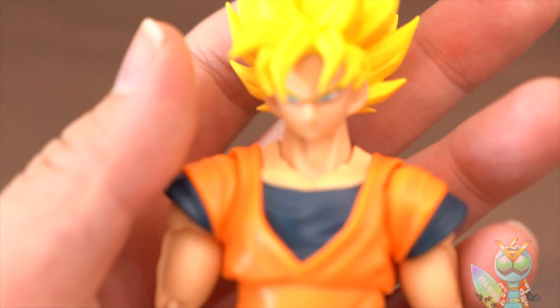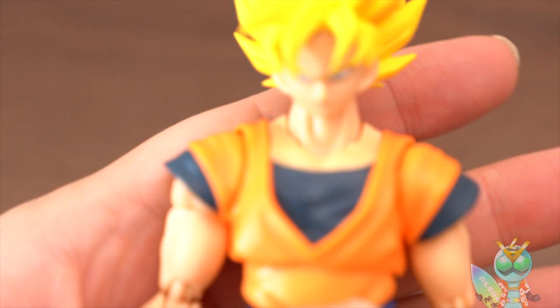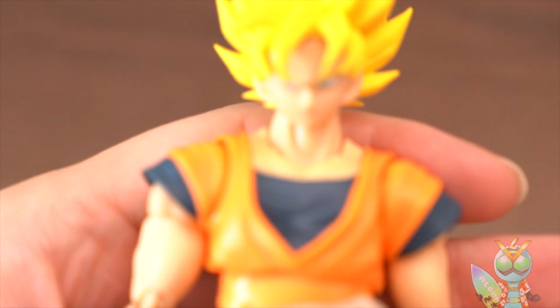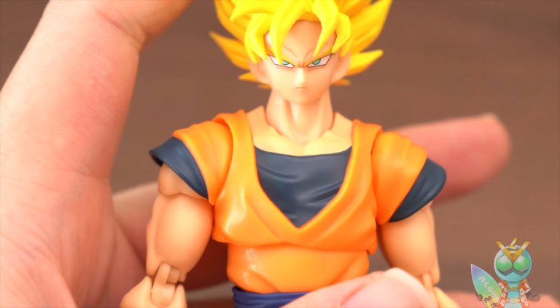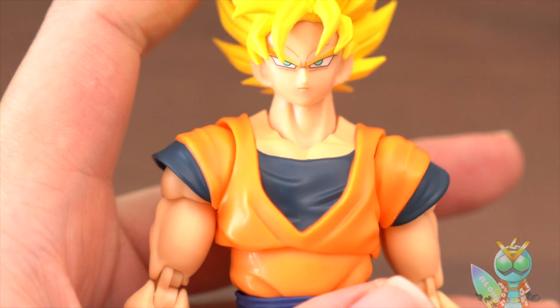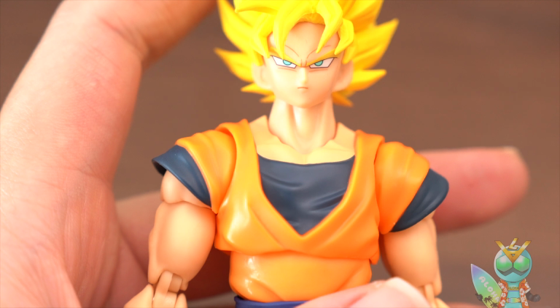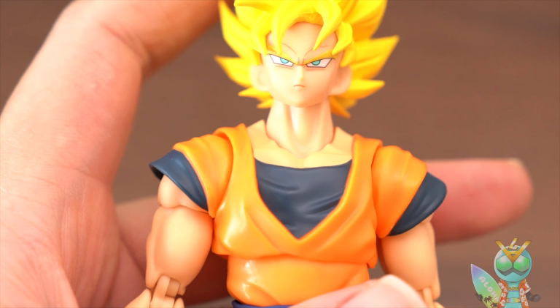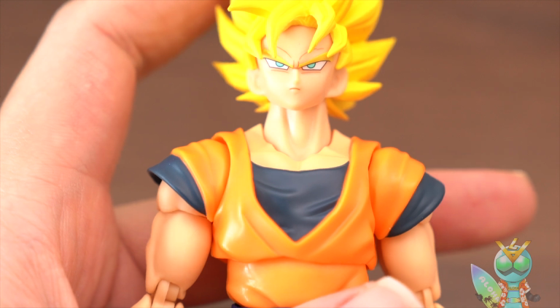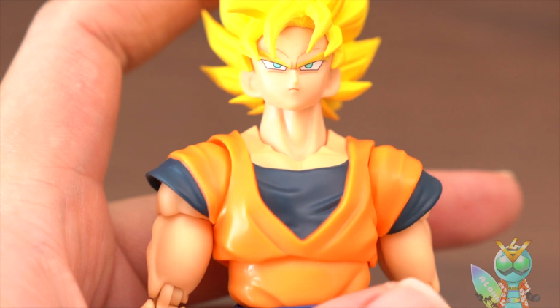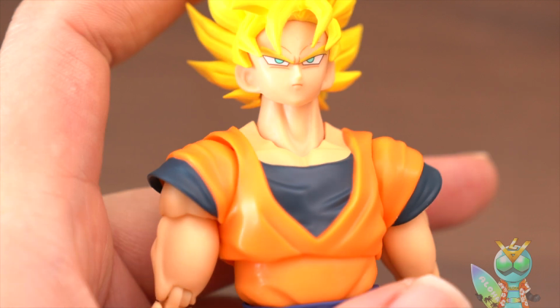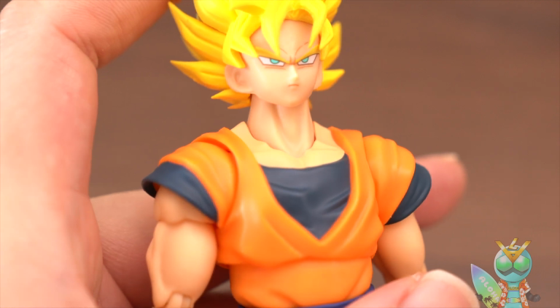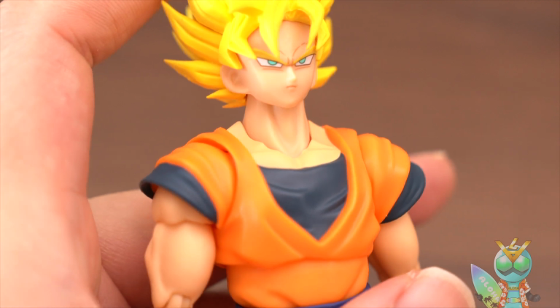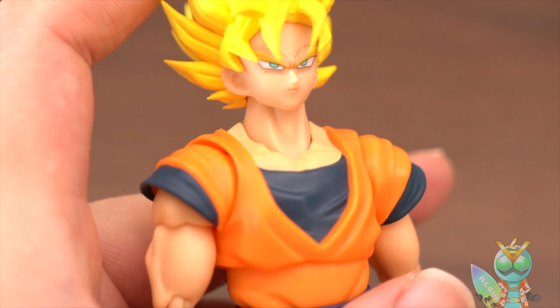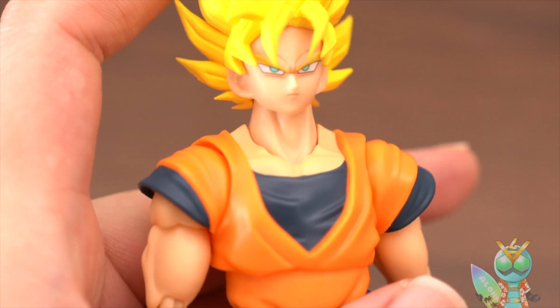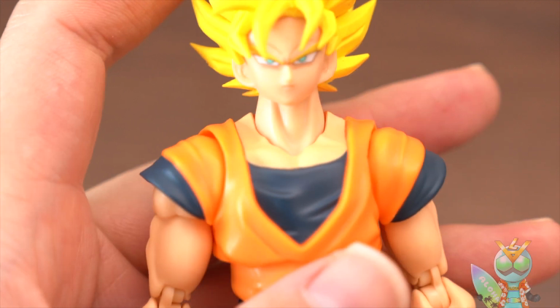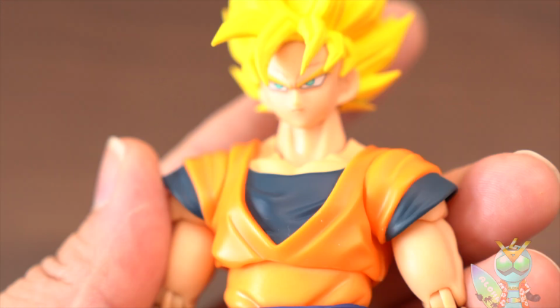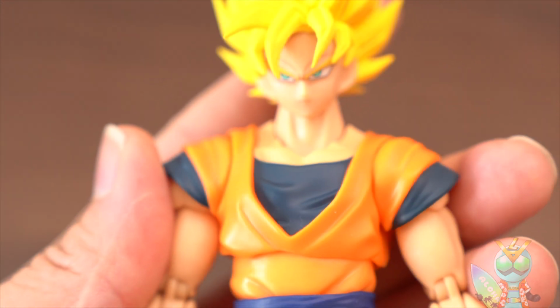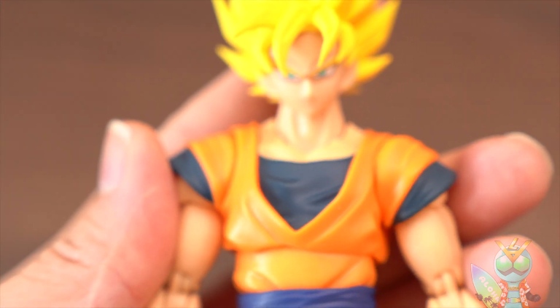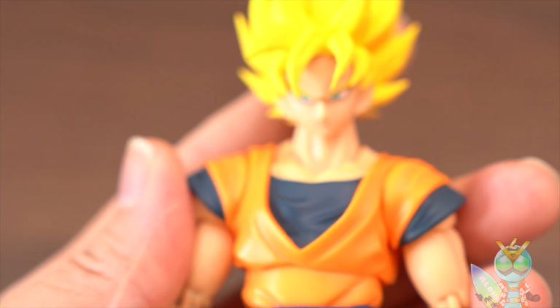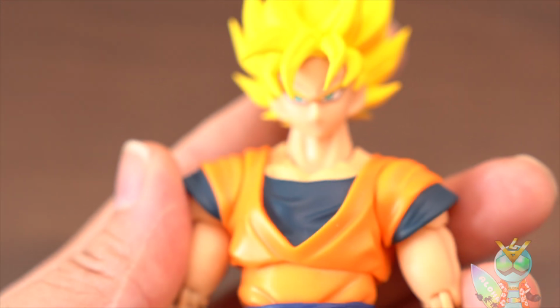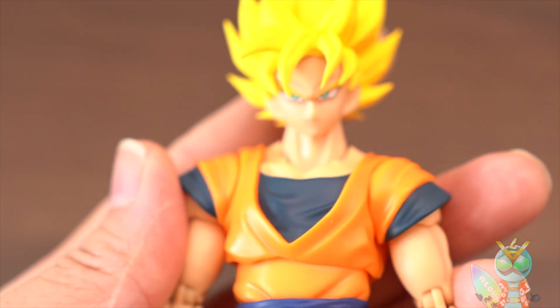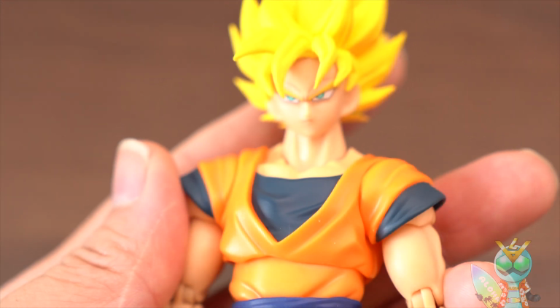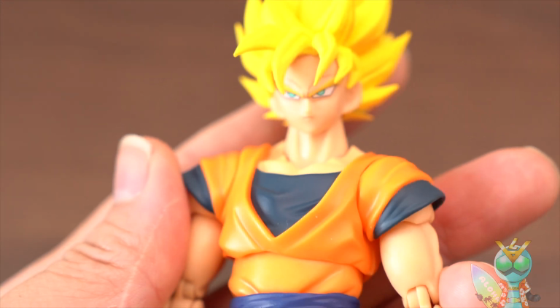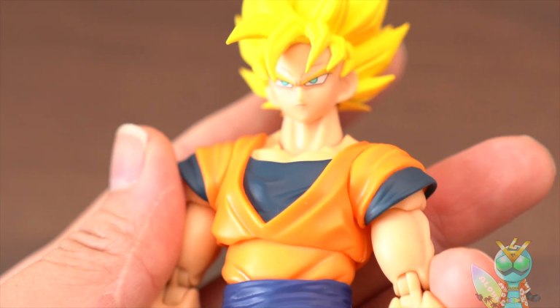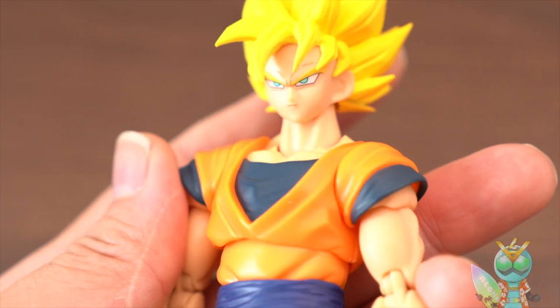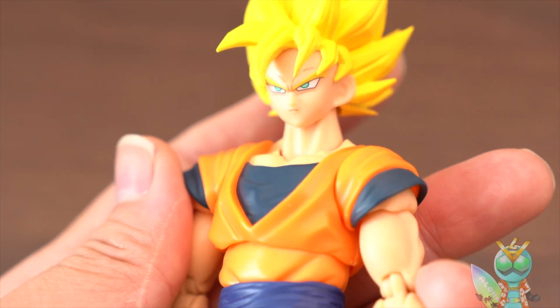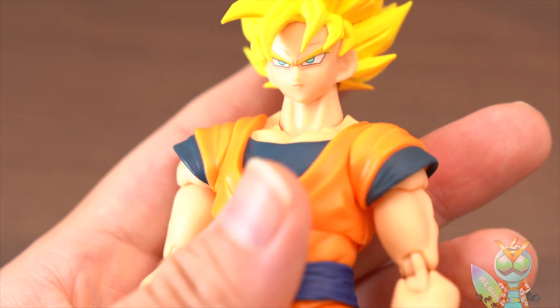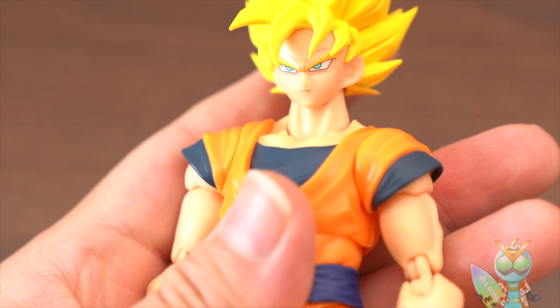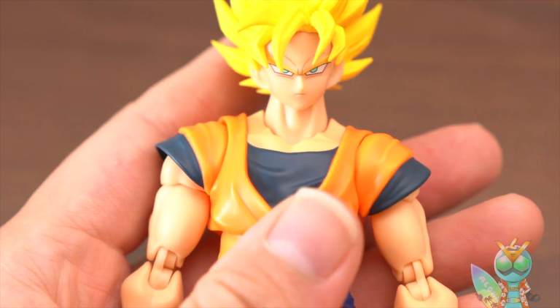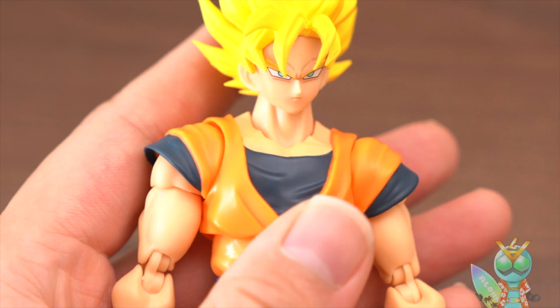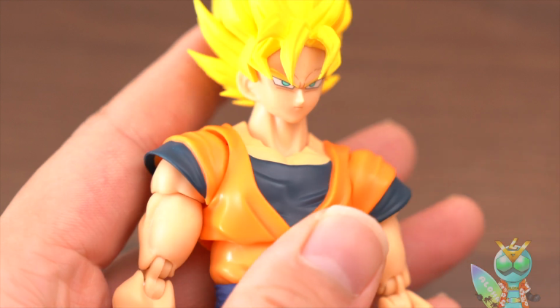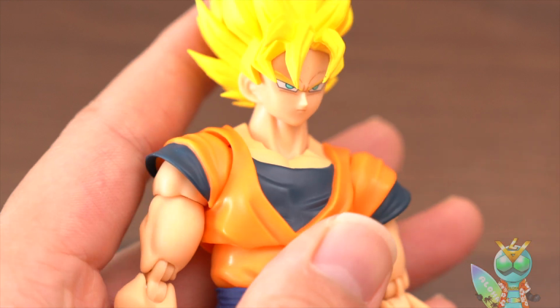How about what do you think of this face? The face is this. Oh, really cool.